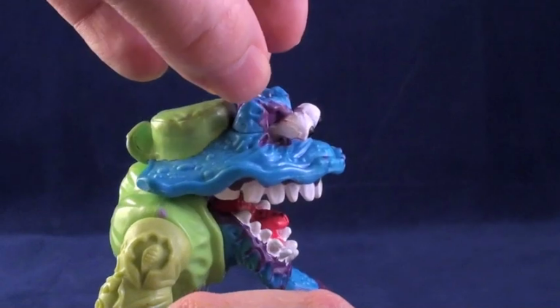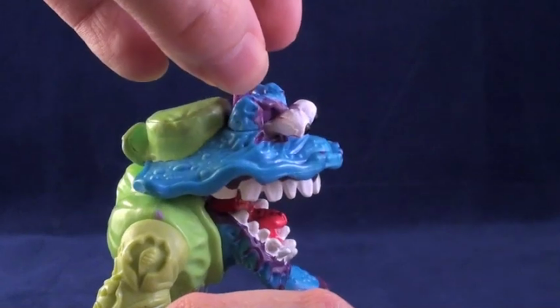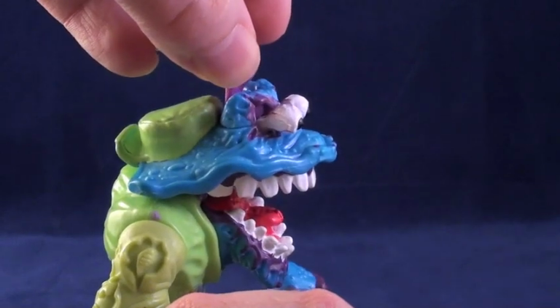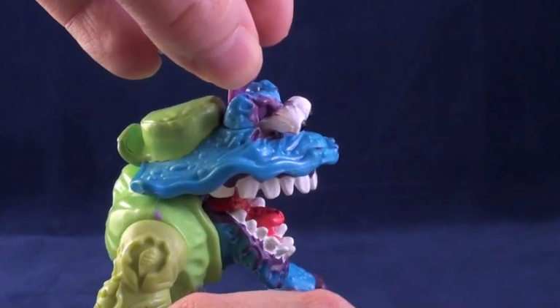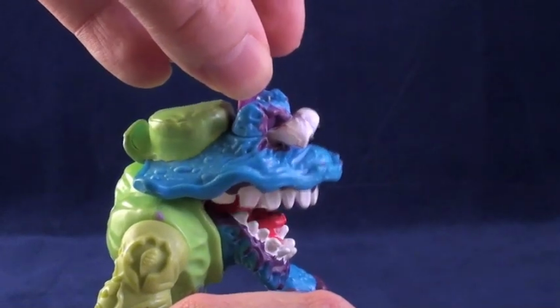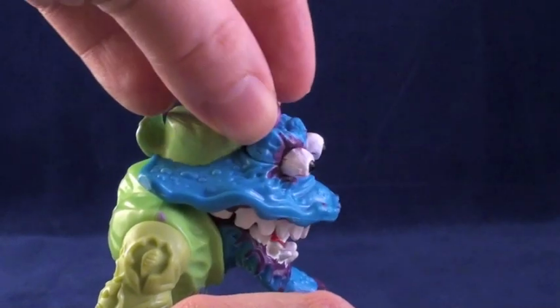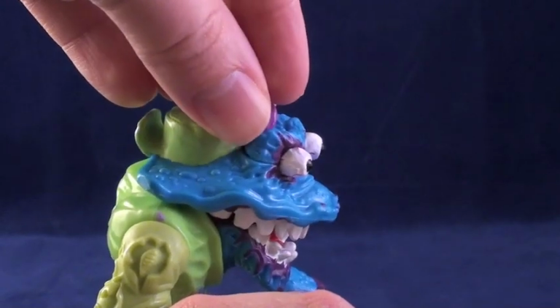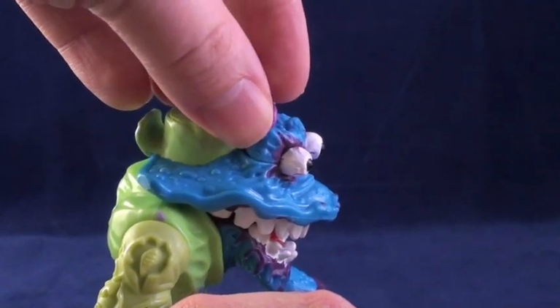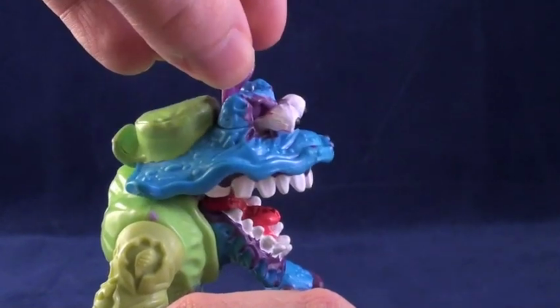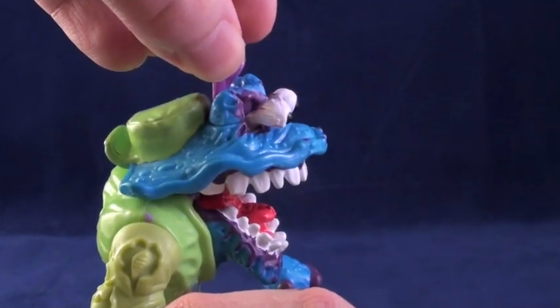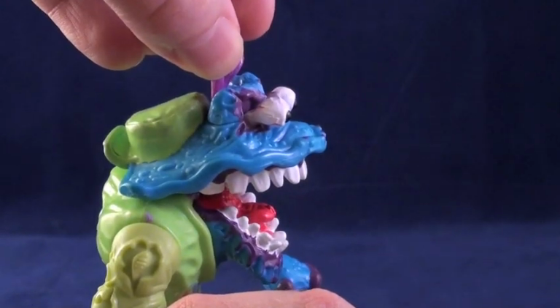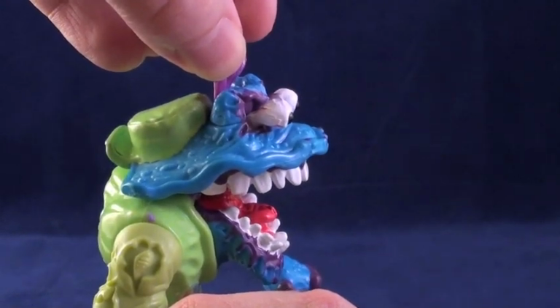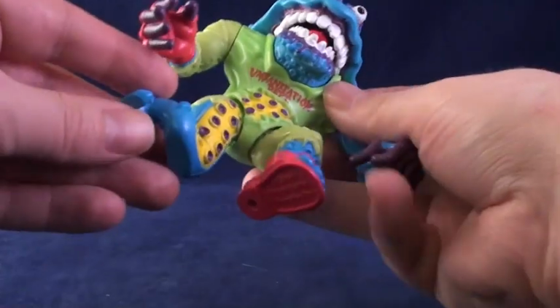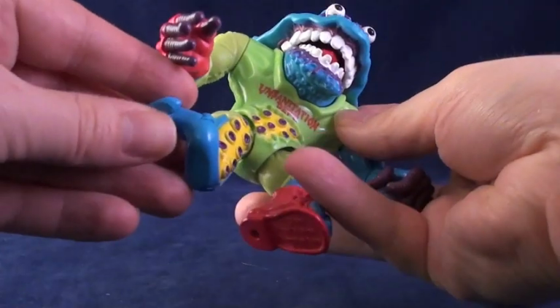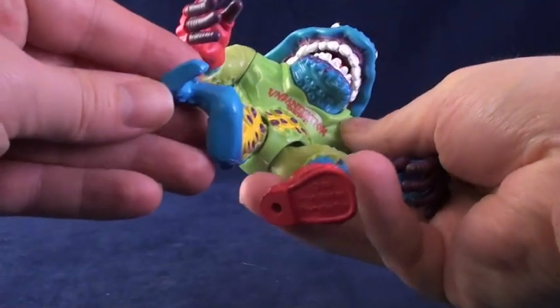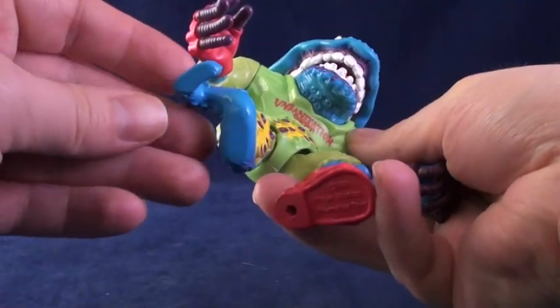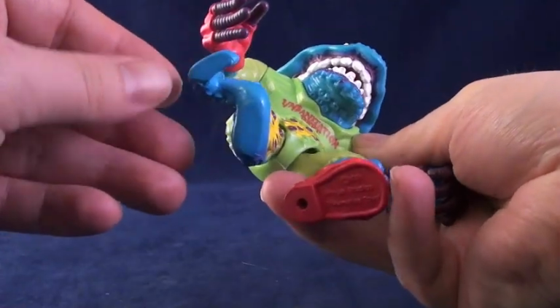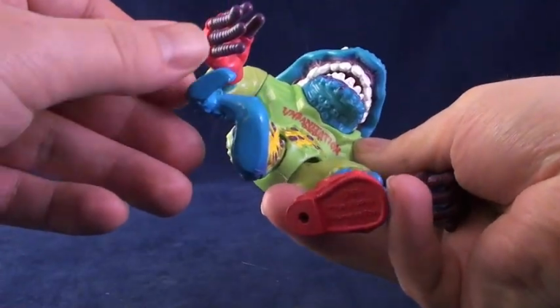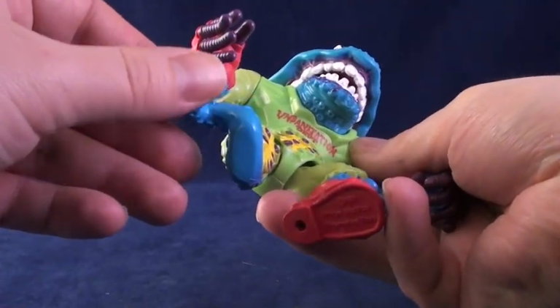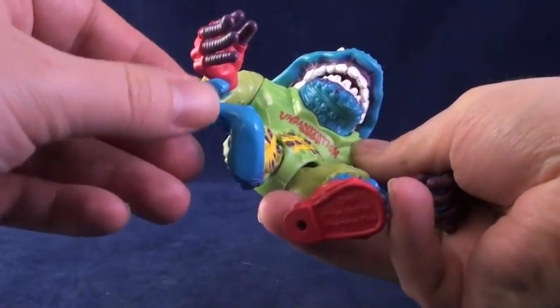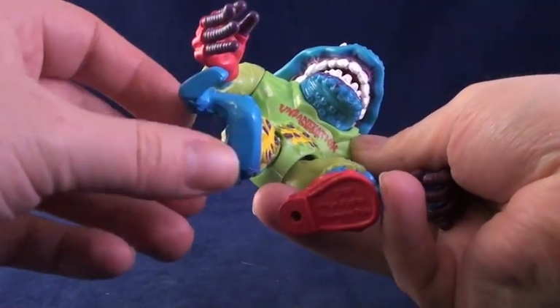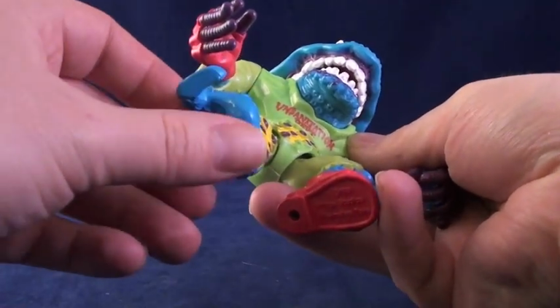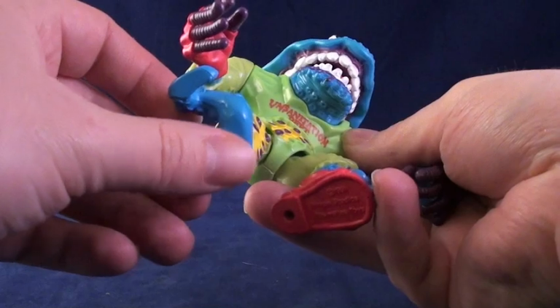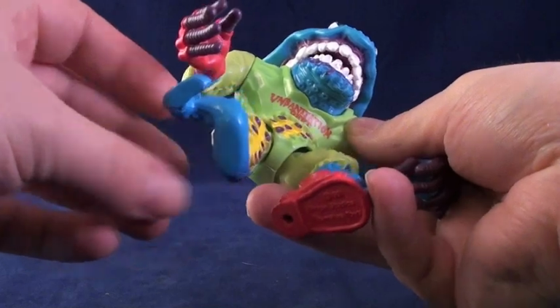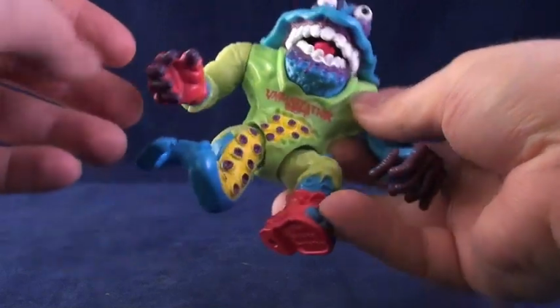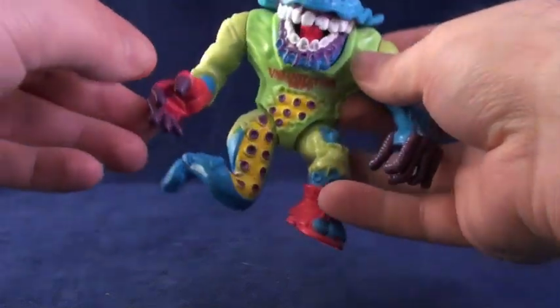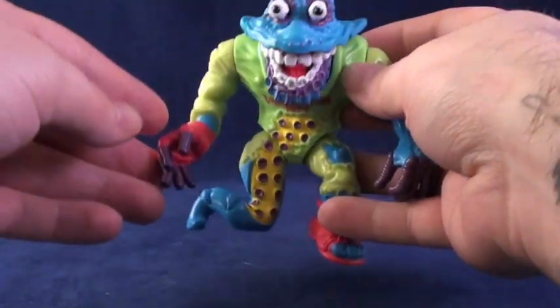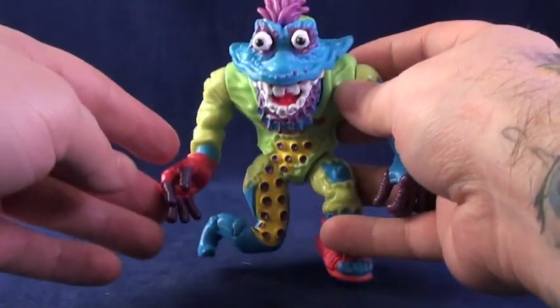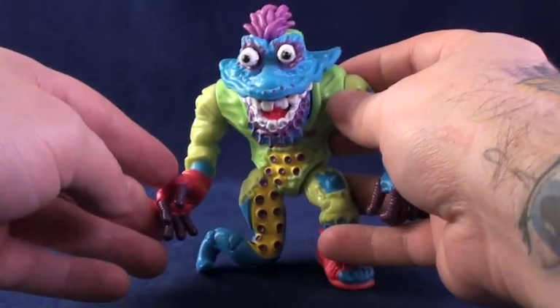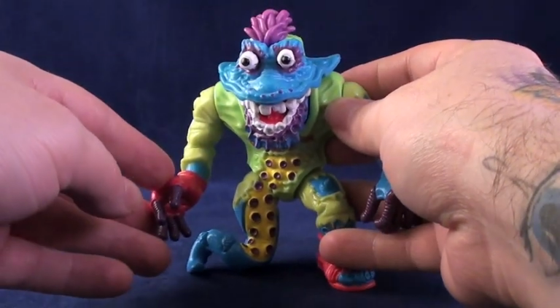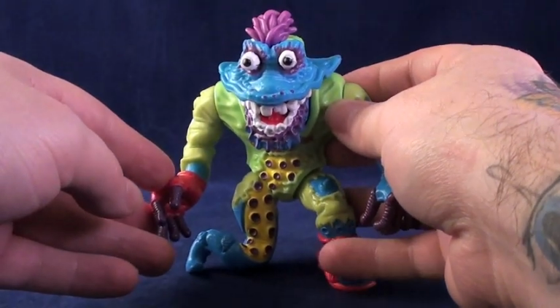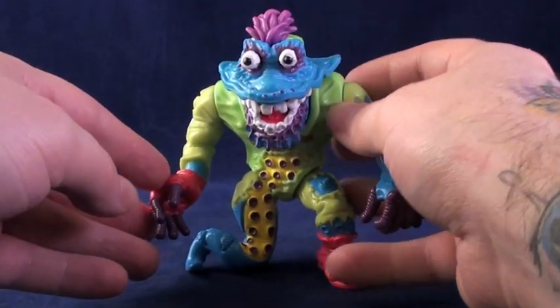Despite having only one foot, balance is no problem for Worm, as there are two flat bases on the bottom side of his tentacle.